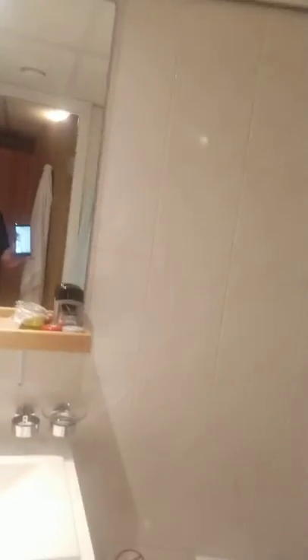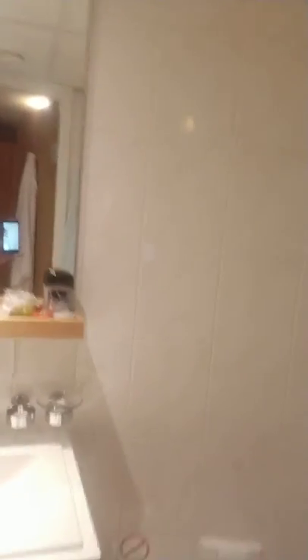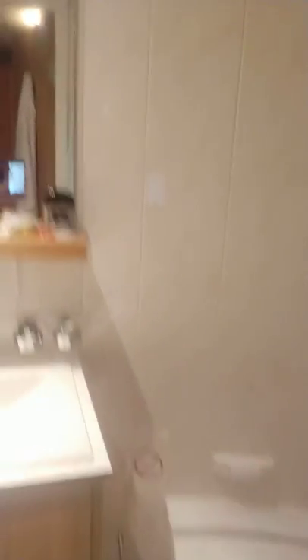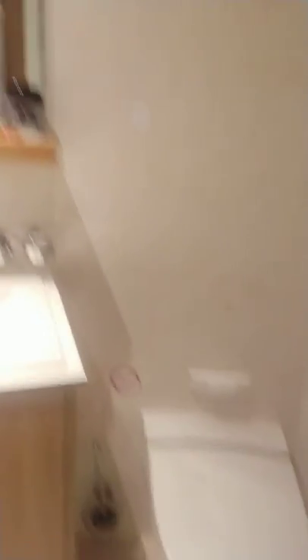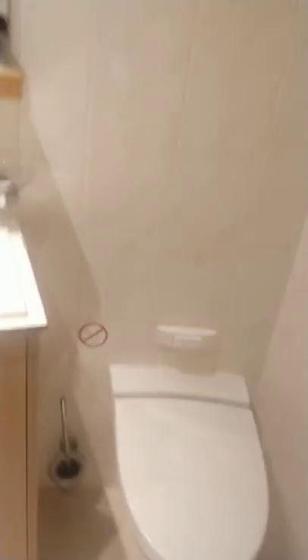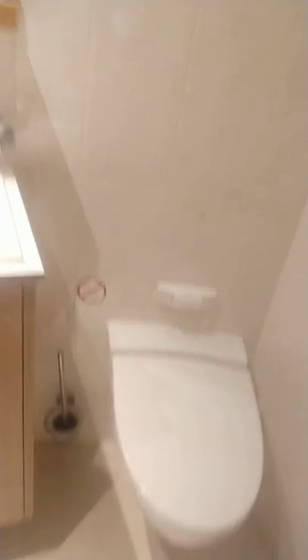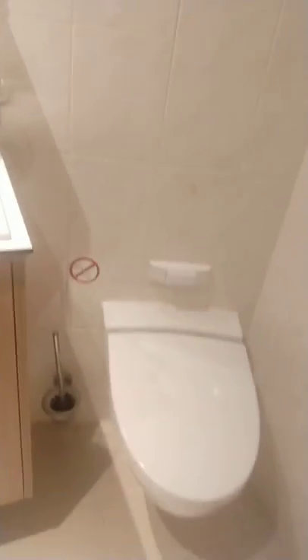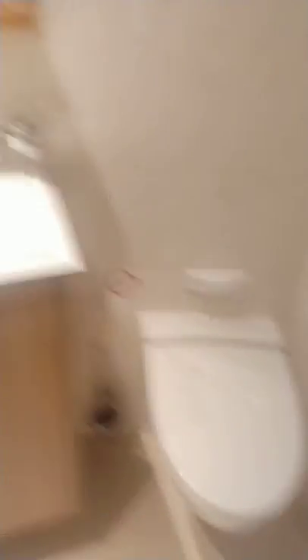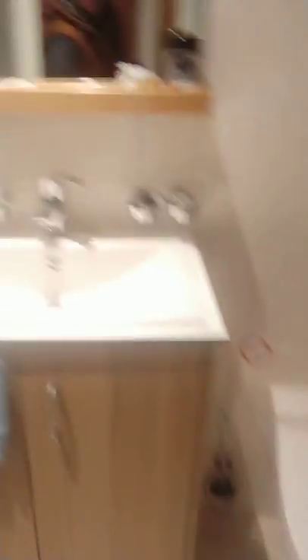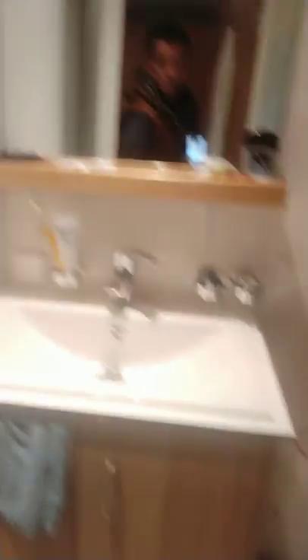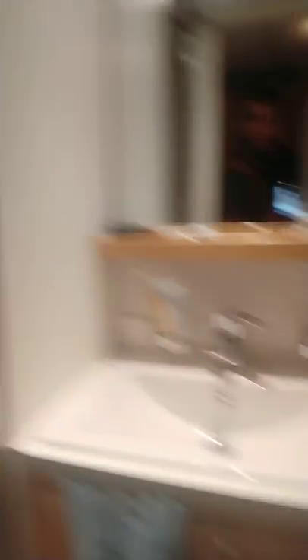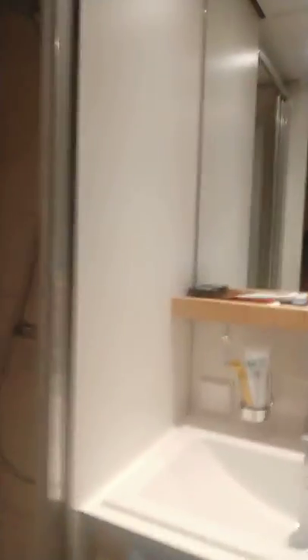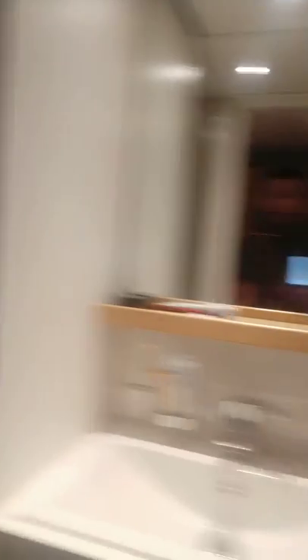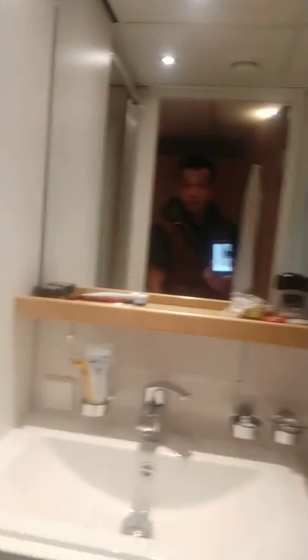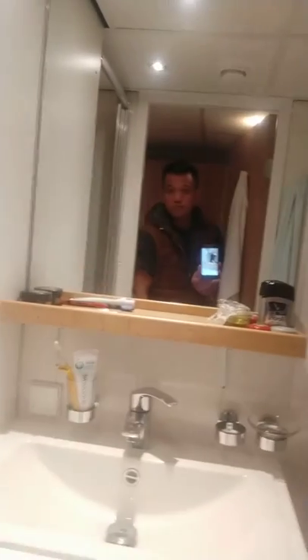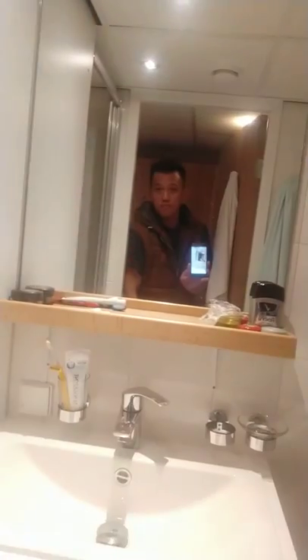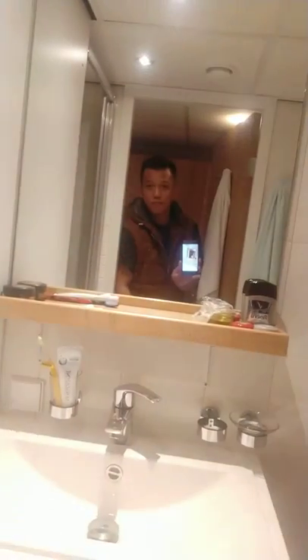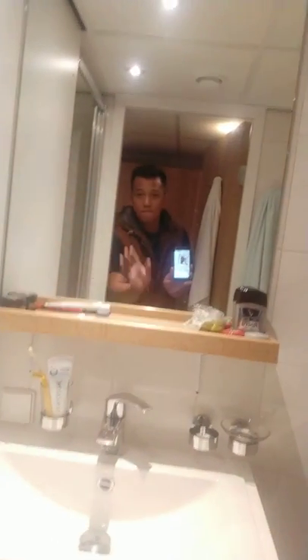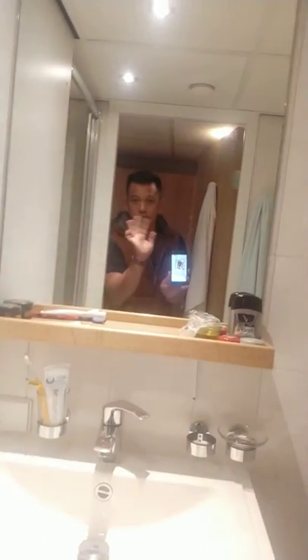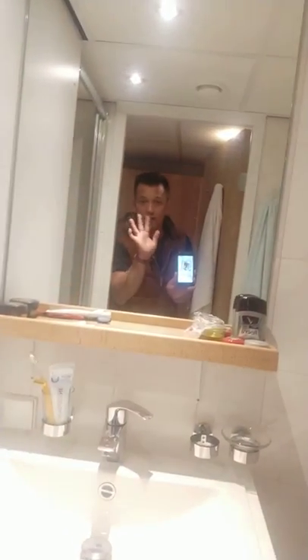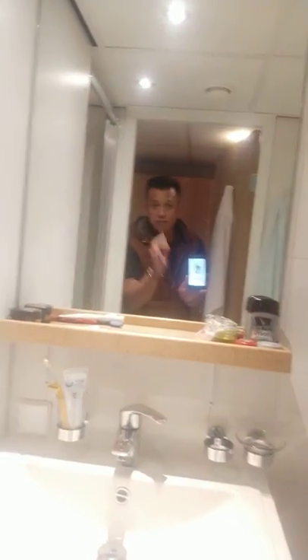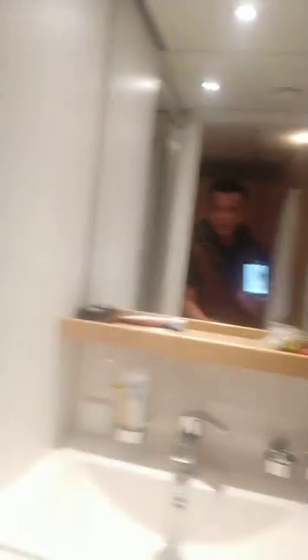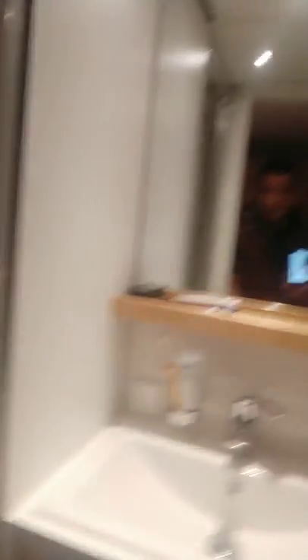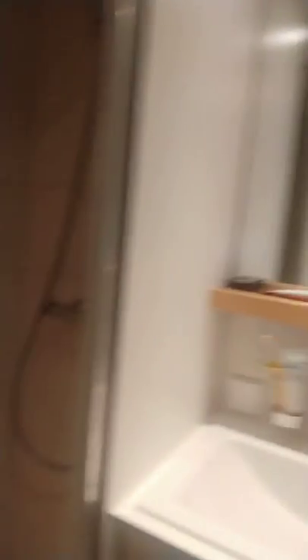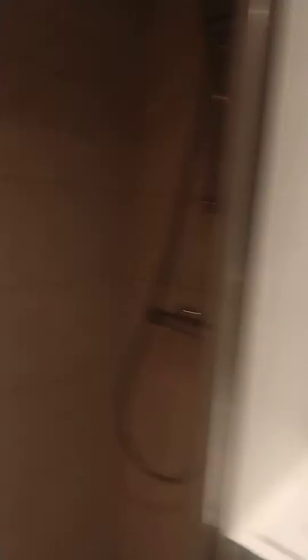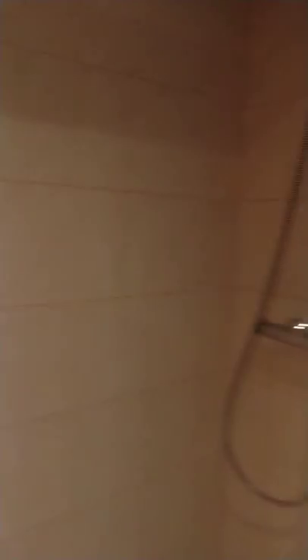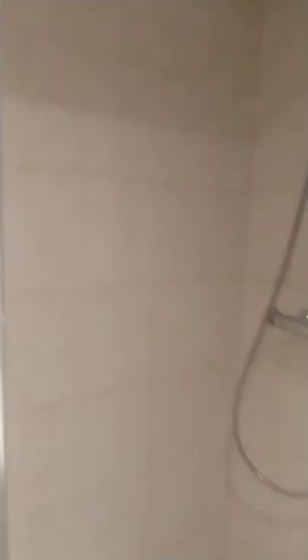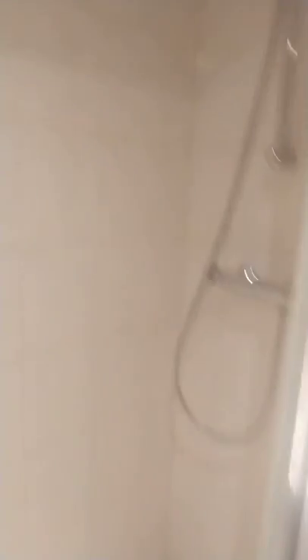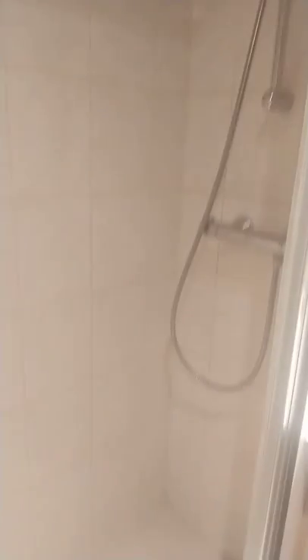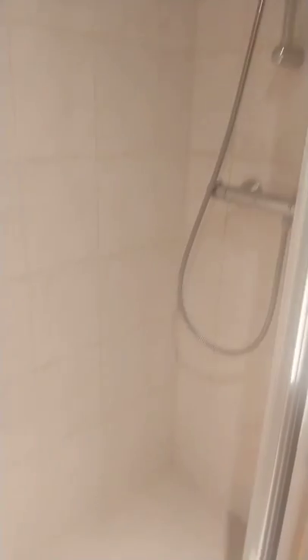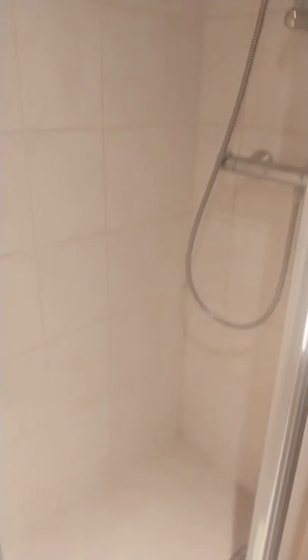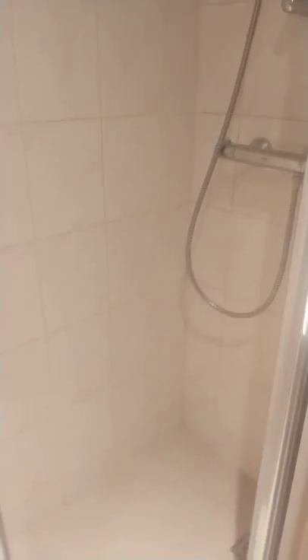Here's our bathroom — that's me right there.